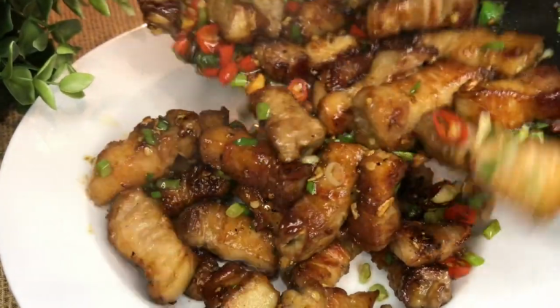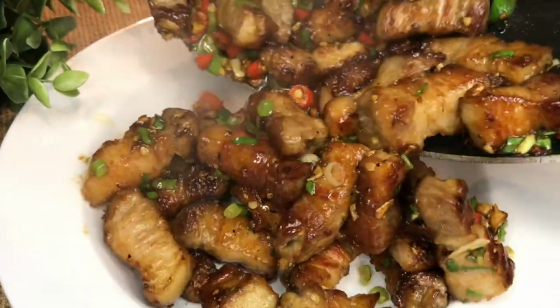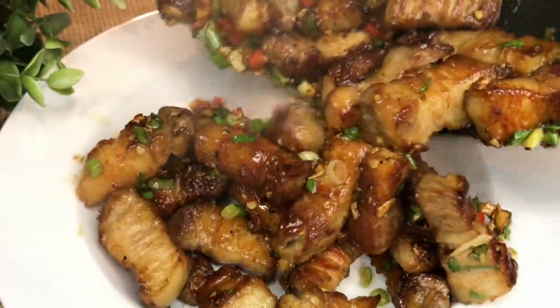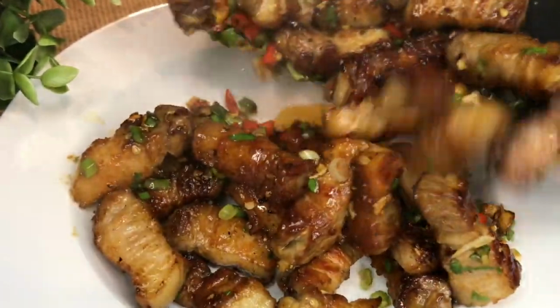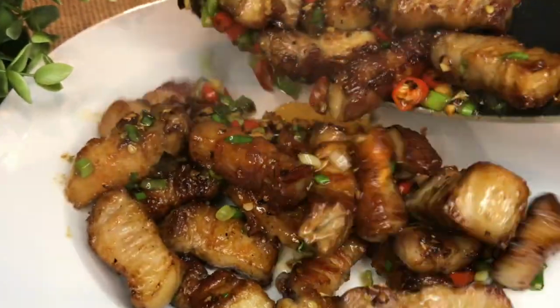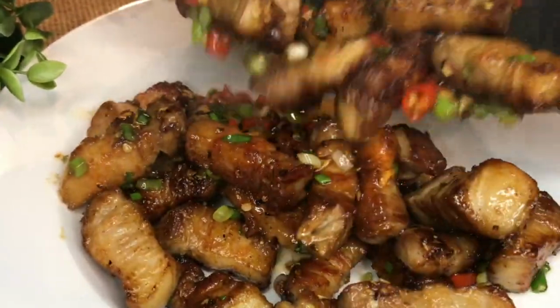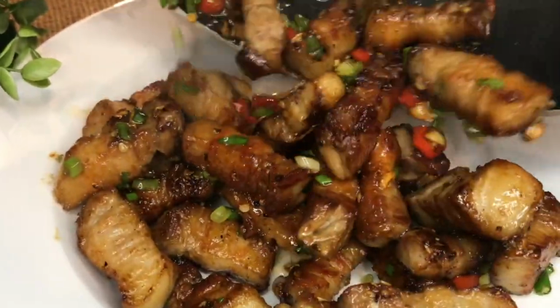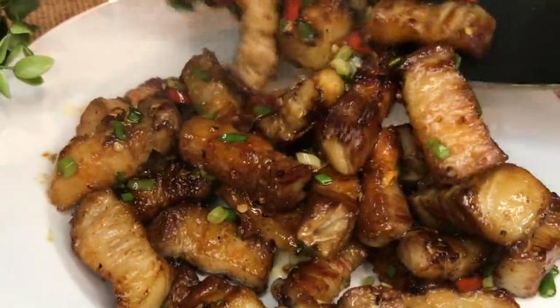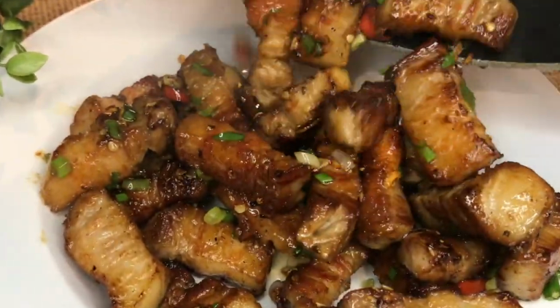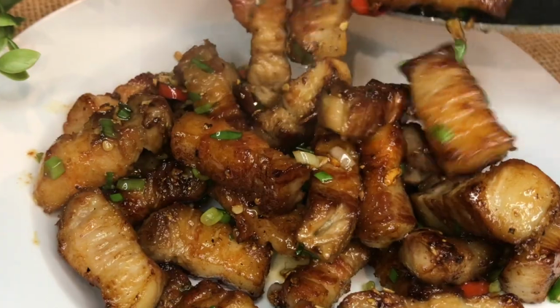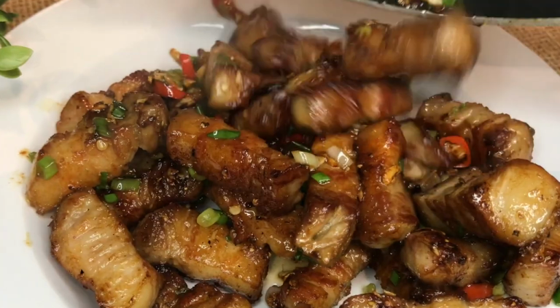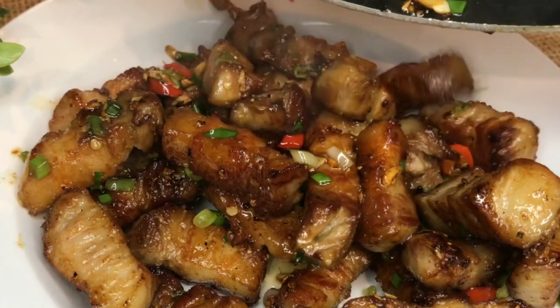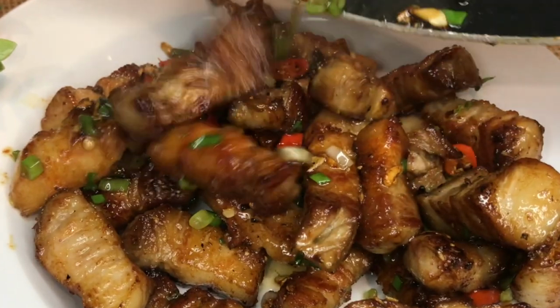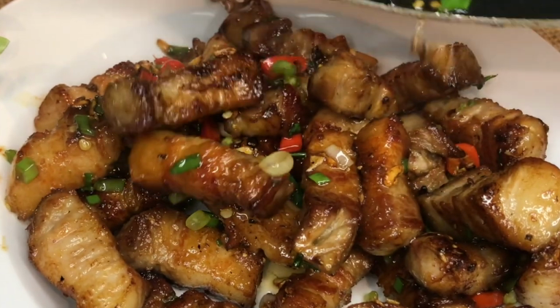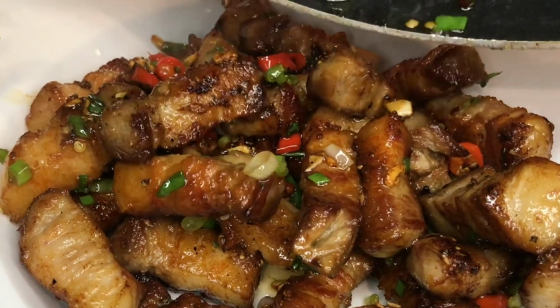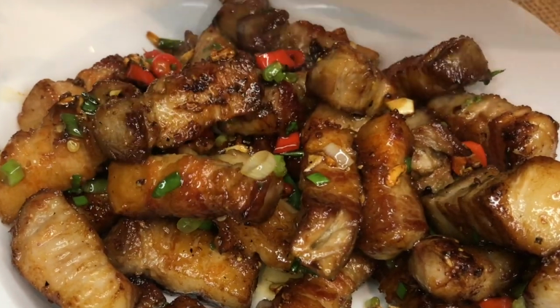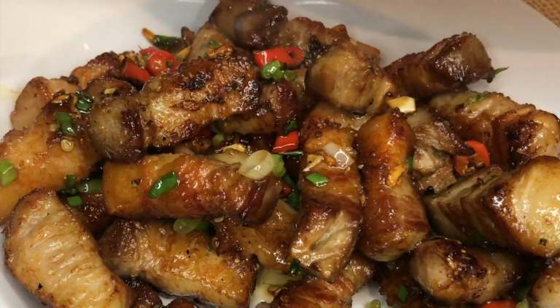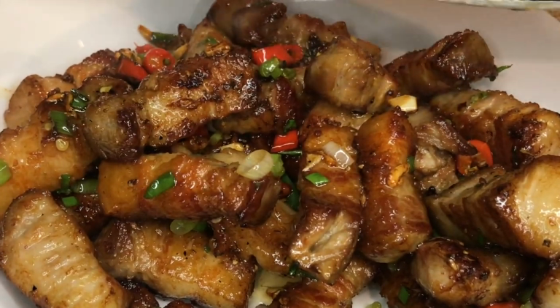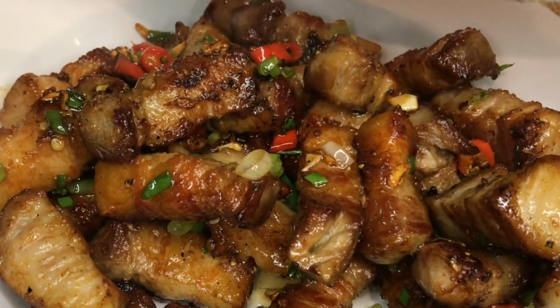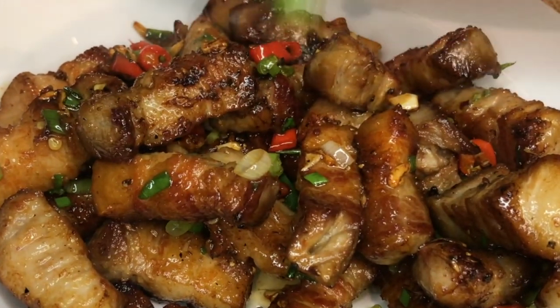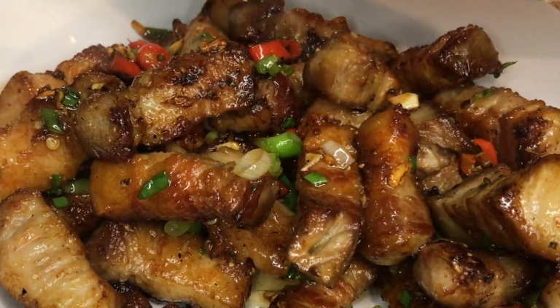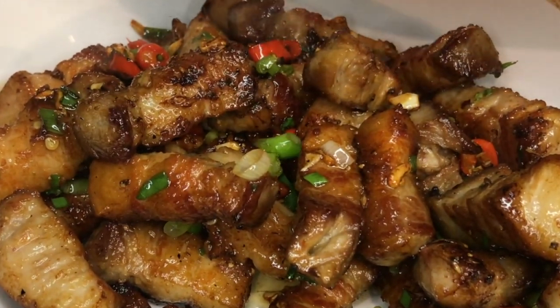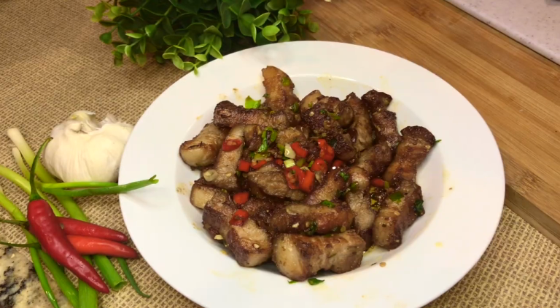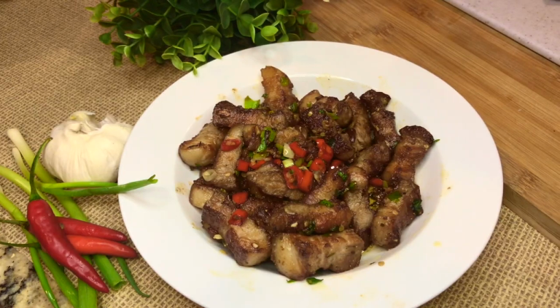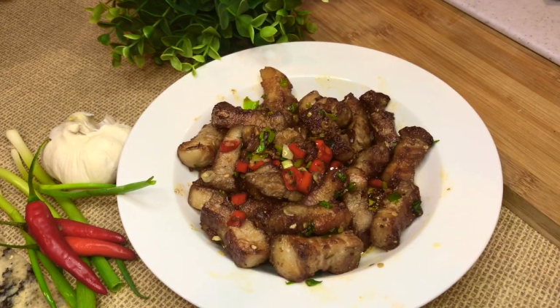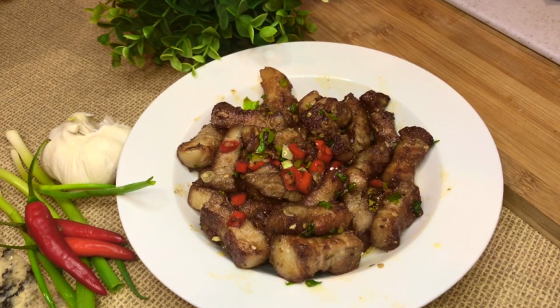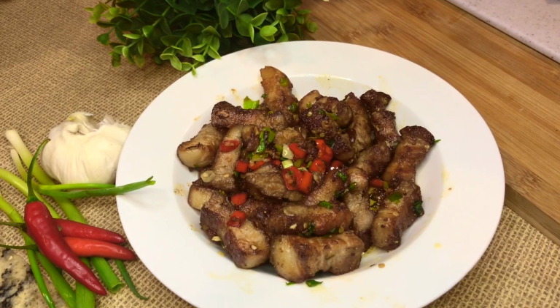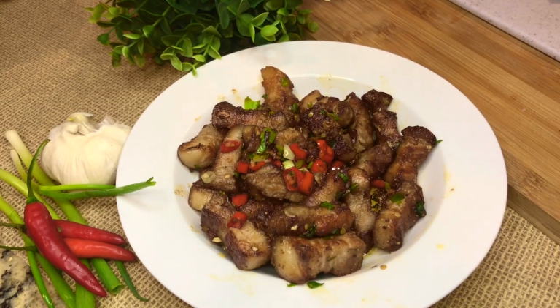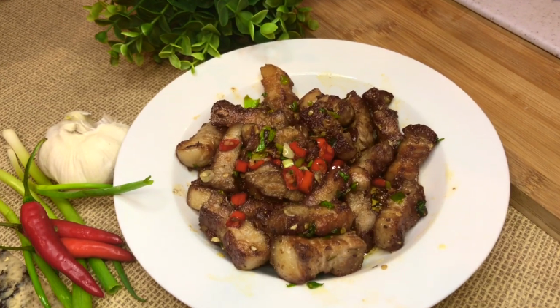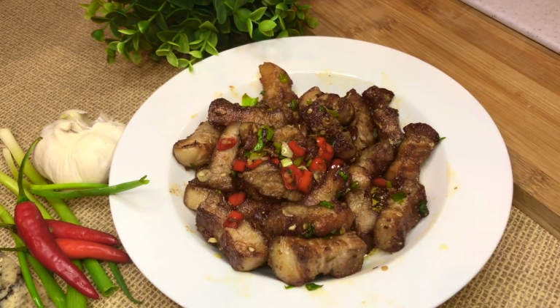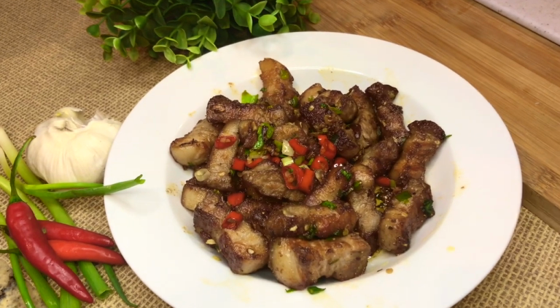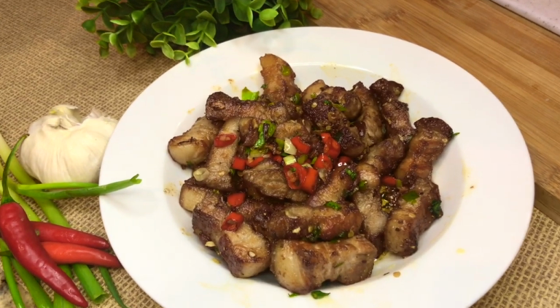Thank you very much for watching. I hope you like it. Take care and see you again next recipe. Sawasdee kha!